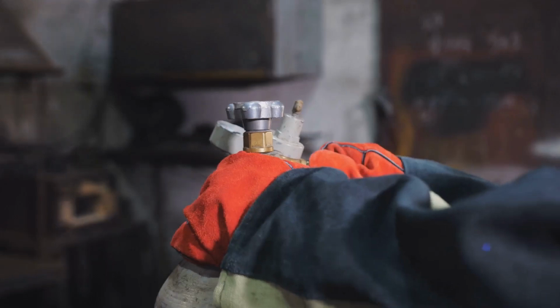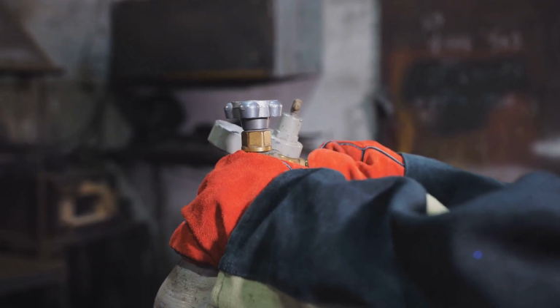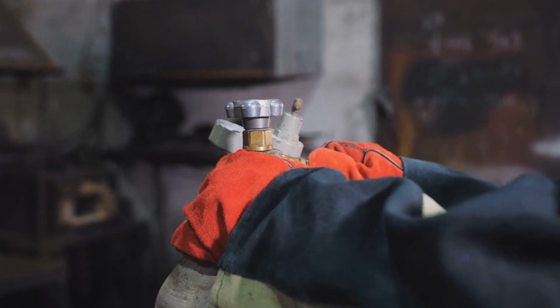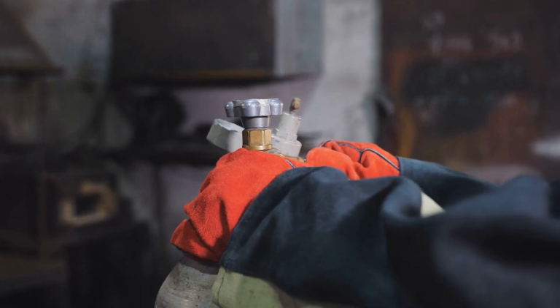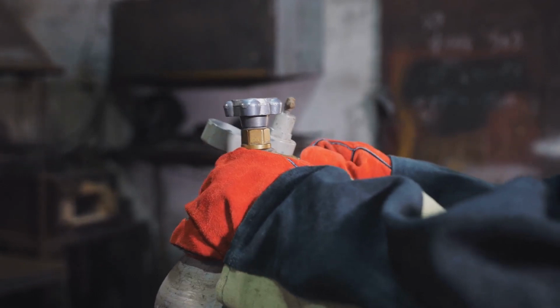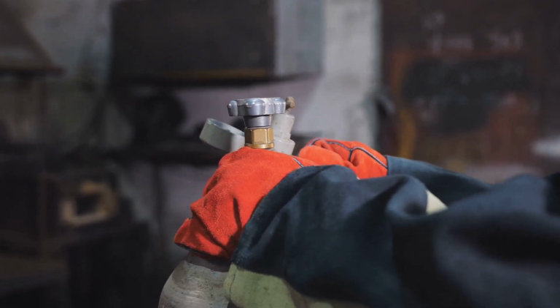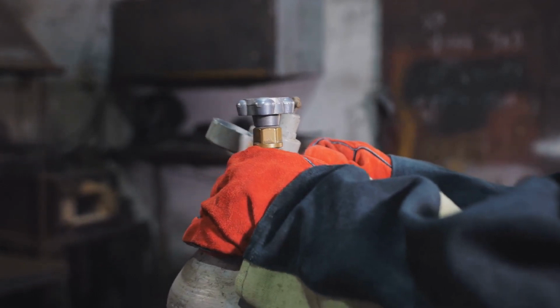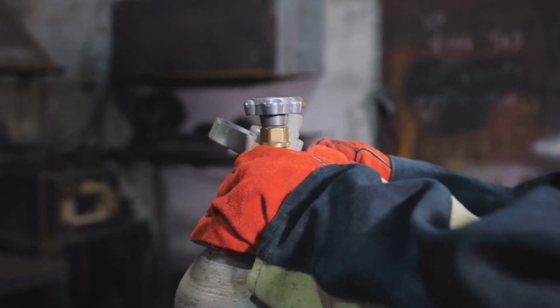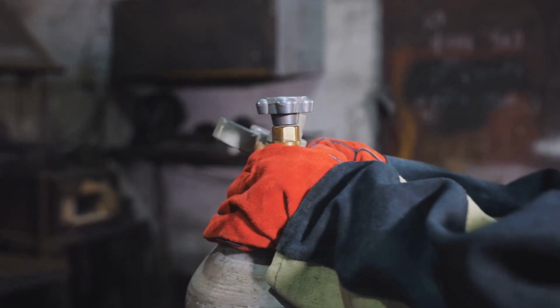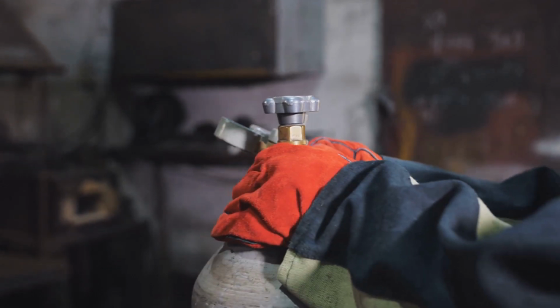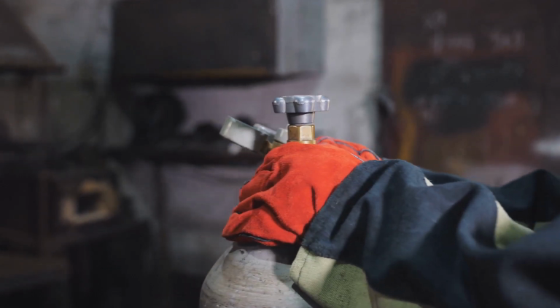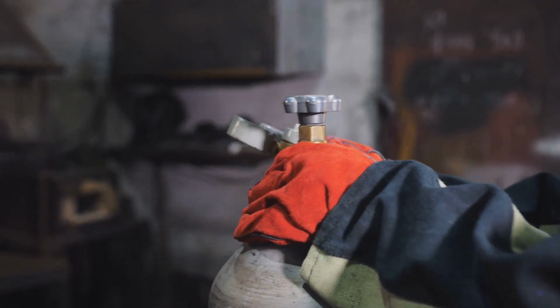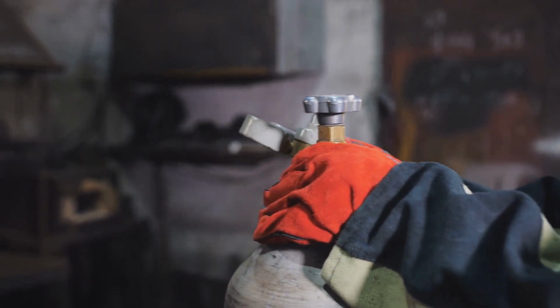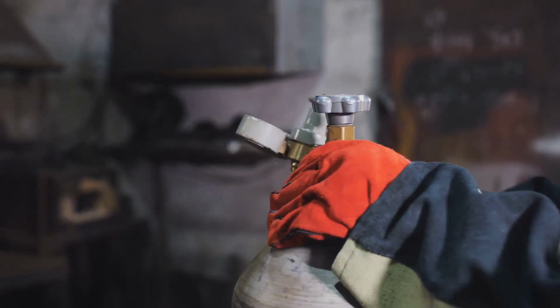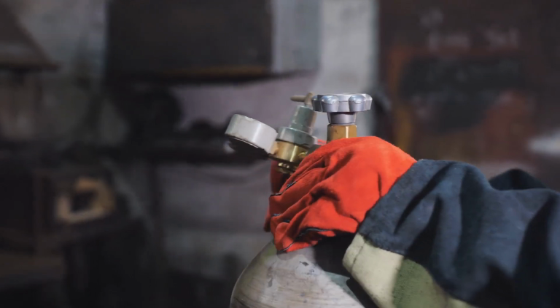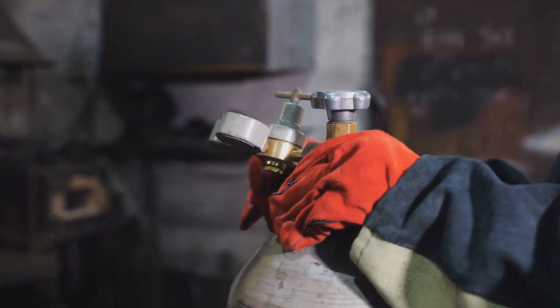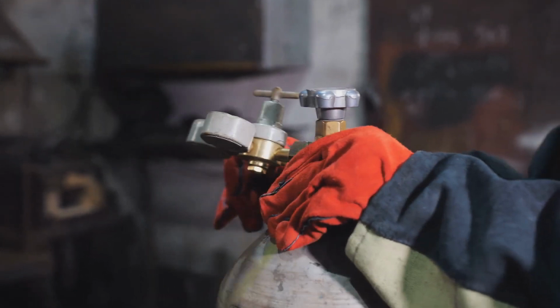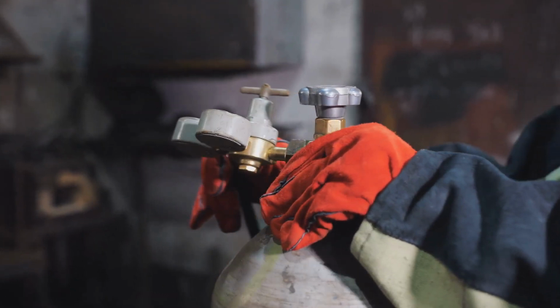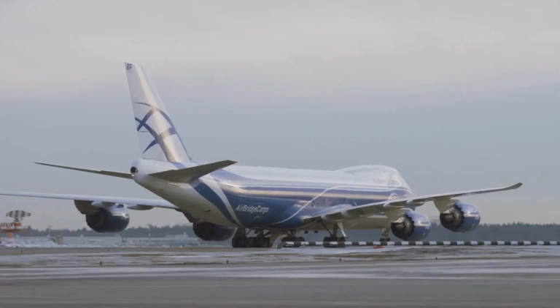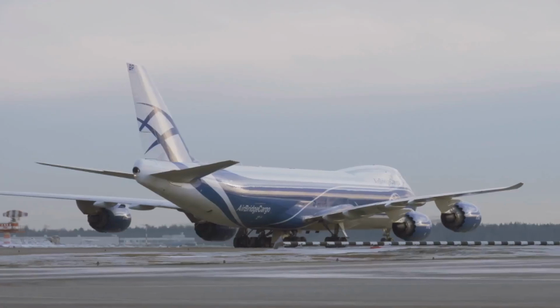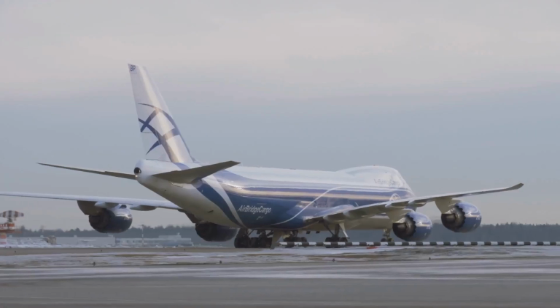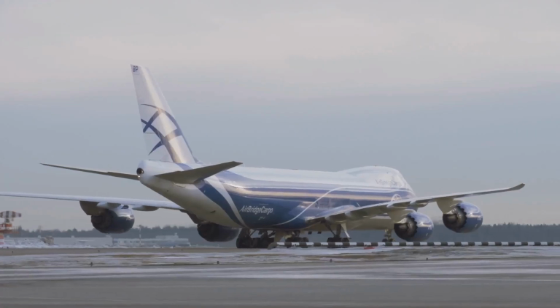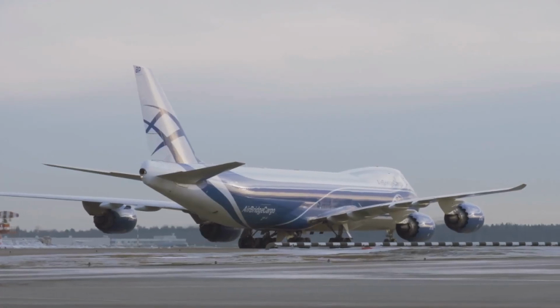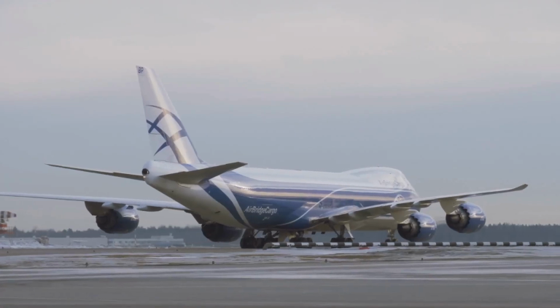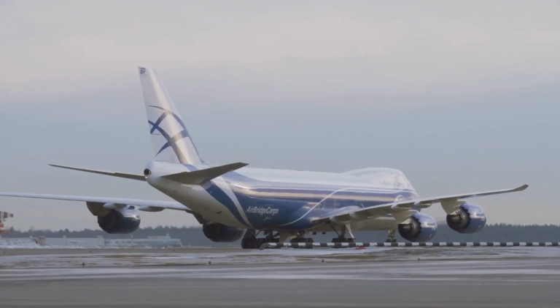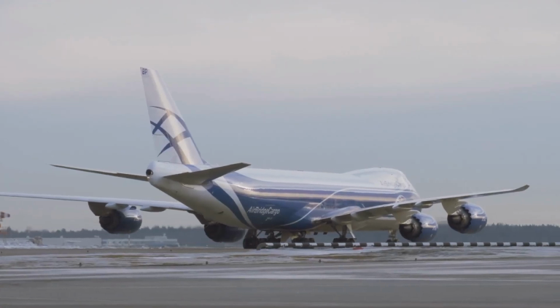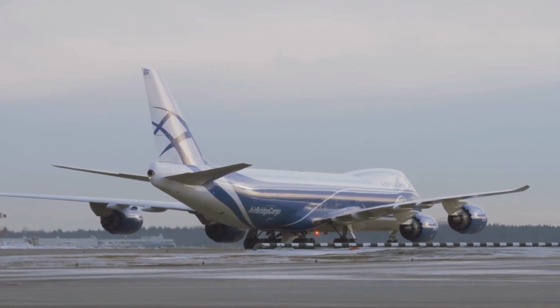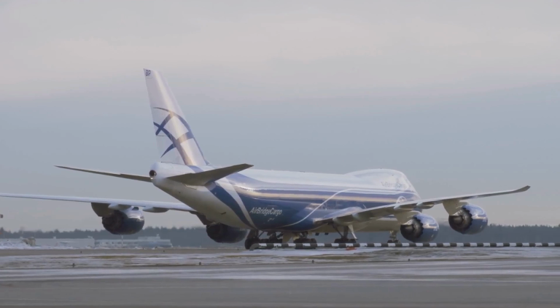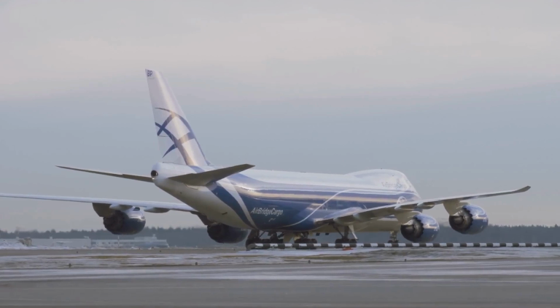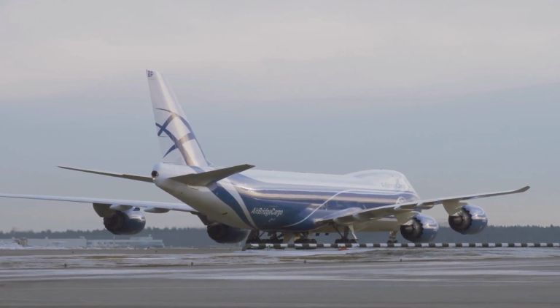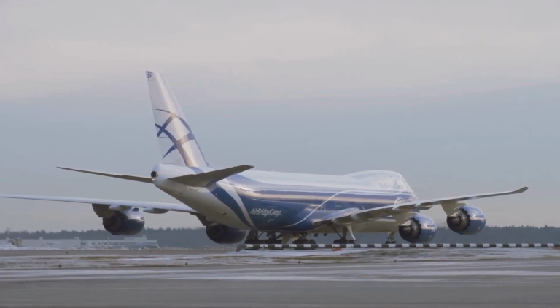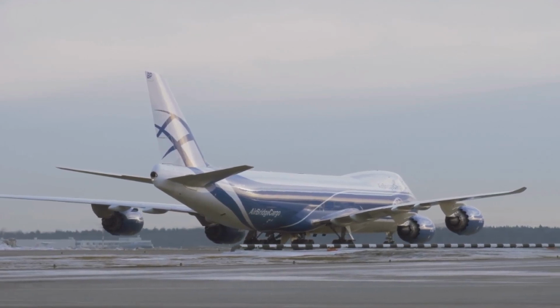This valve is tiny, but it can save an aircraft during an engine fire. Follow for more real aircraft systems explained simply.